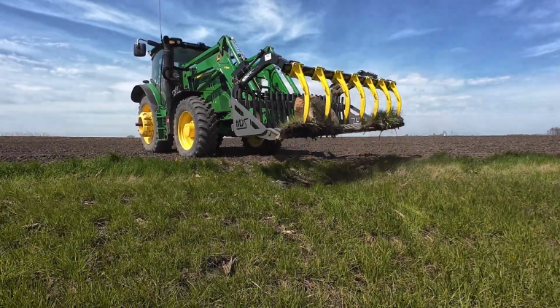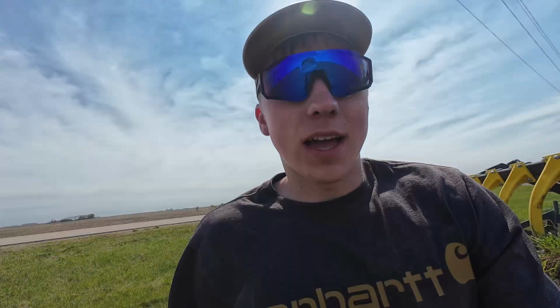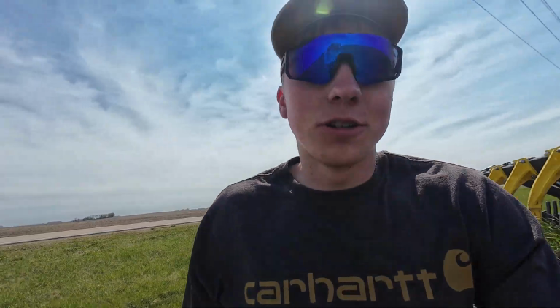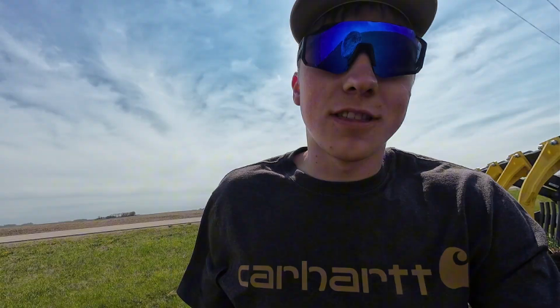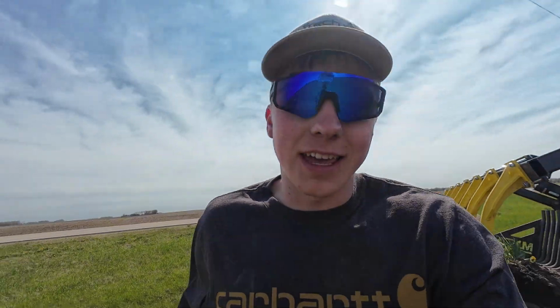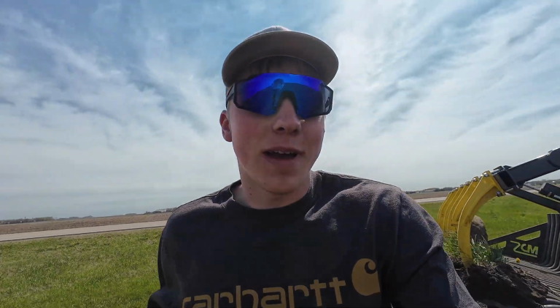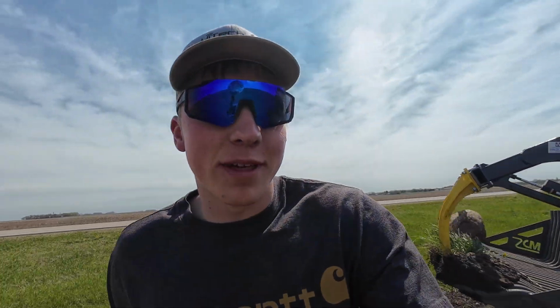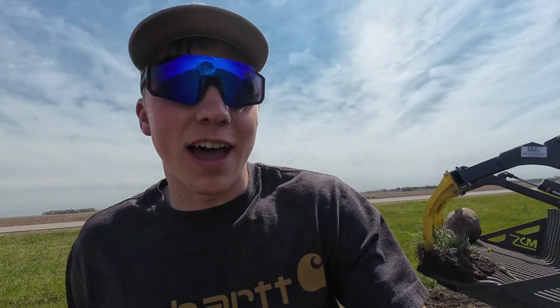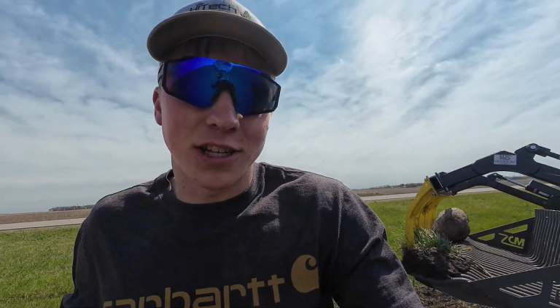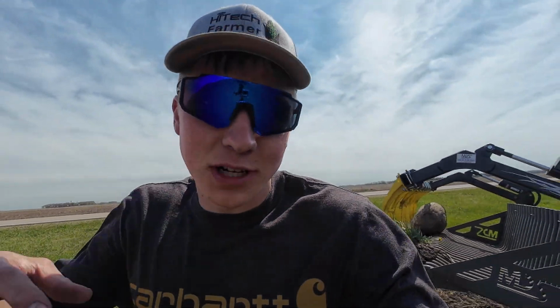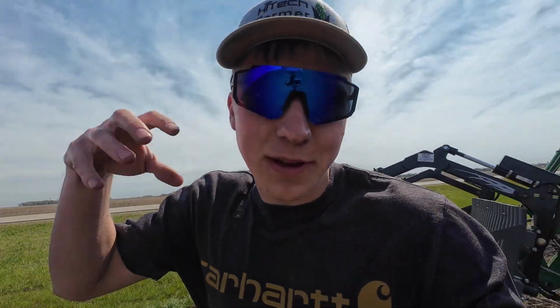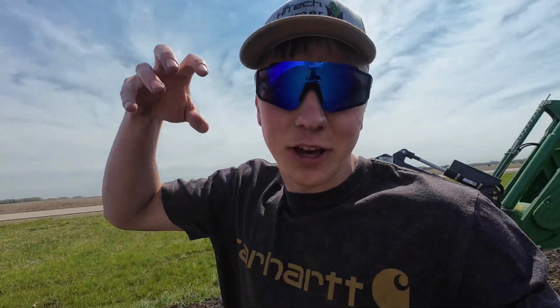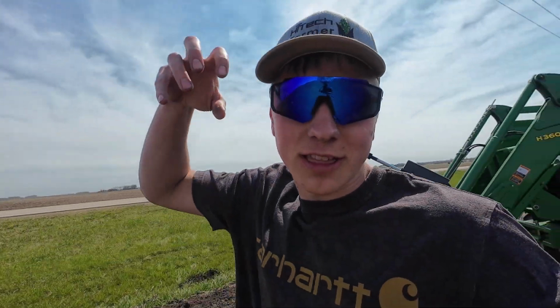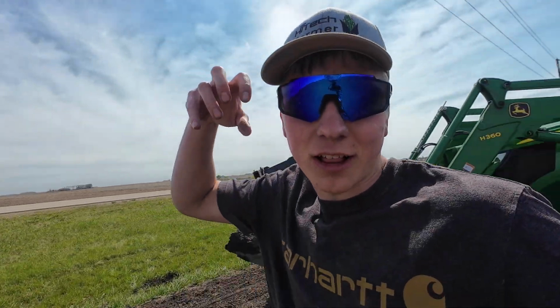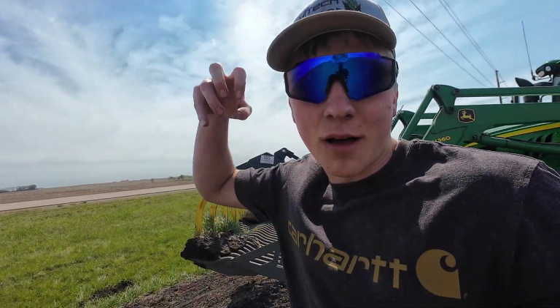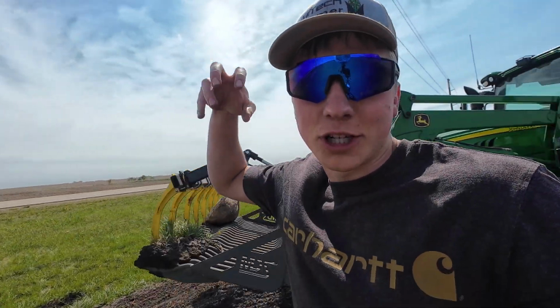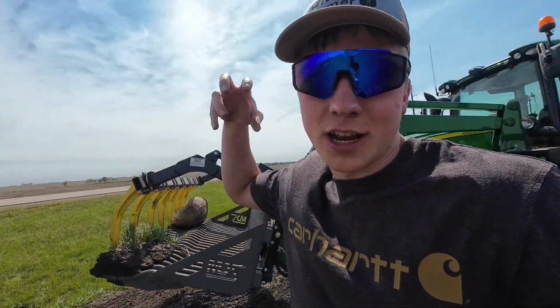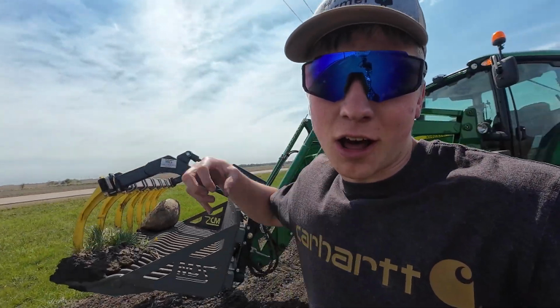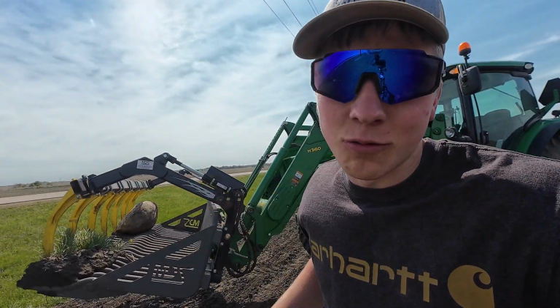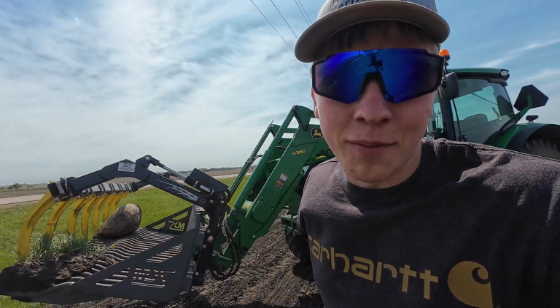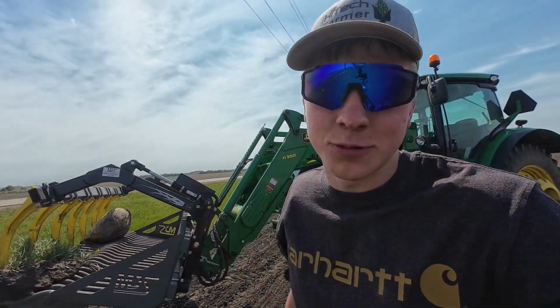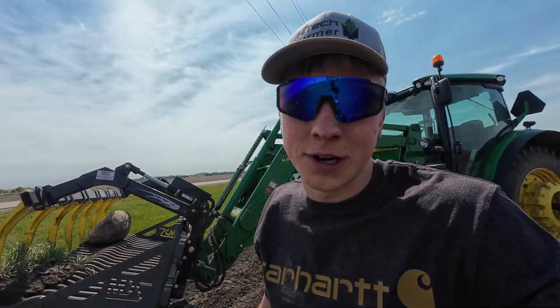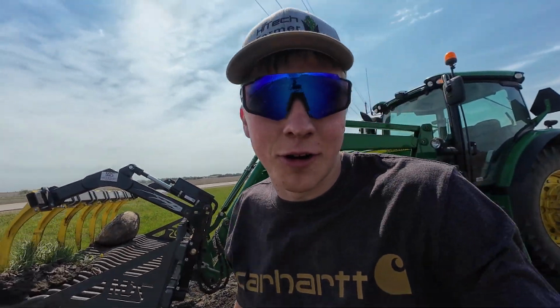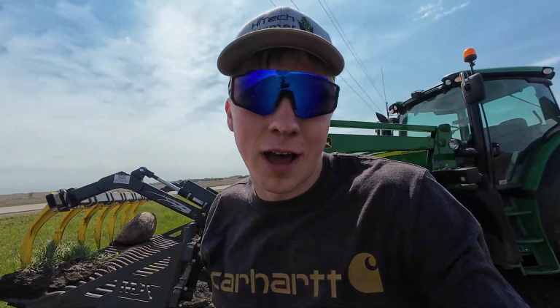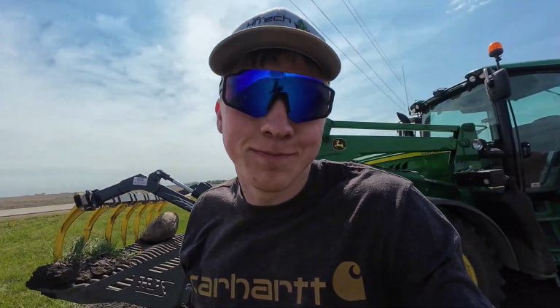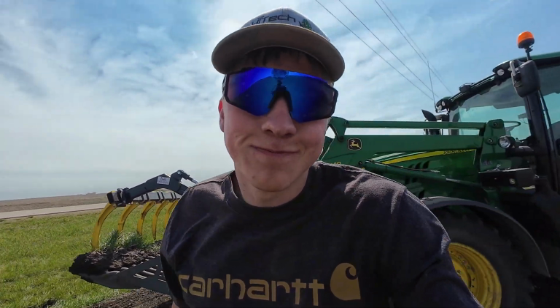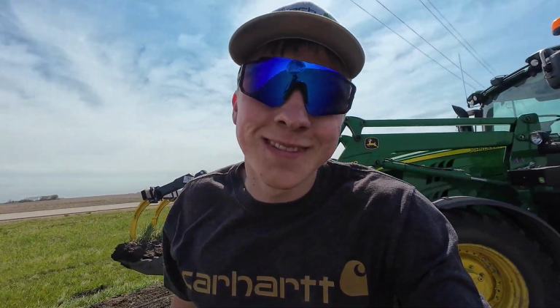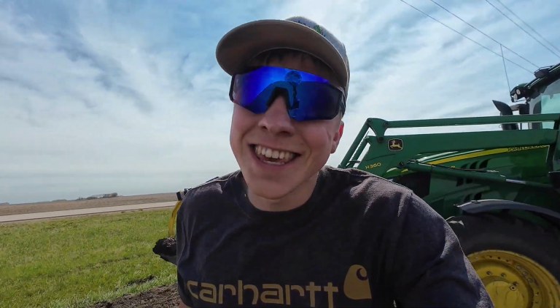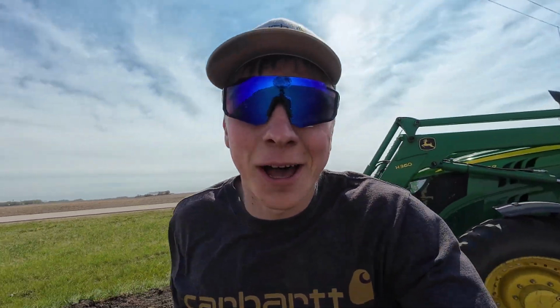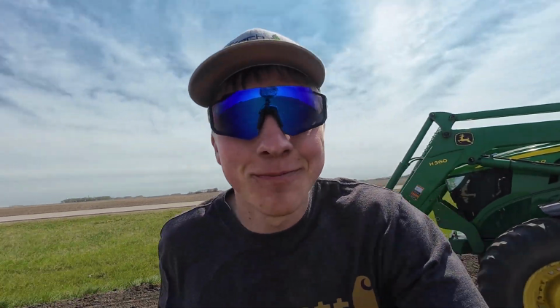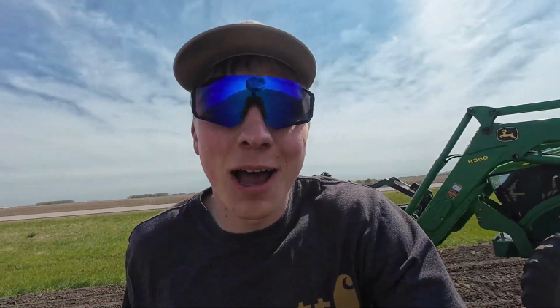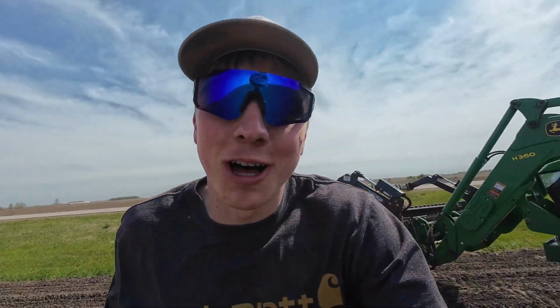I know what you're thinking - man, Matthias, you must have been good at that claw machine at all the Walmarts when you were growing up. Yeah, I was.